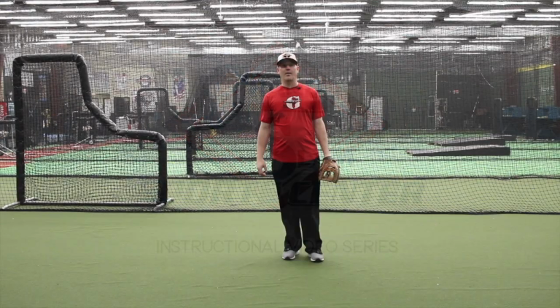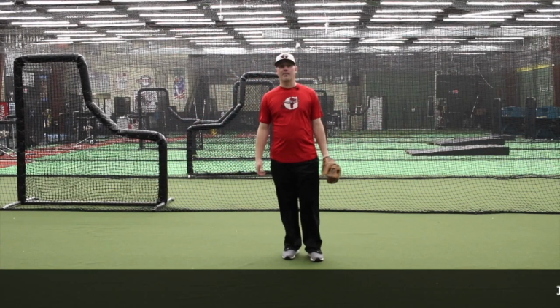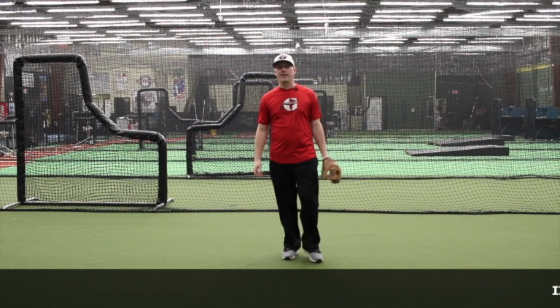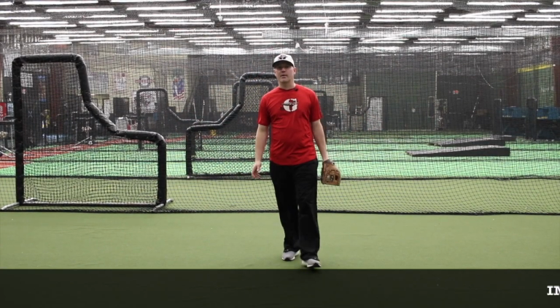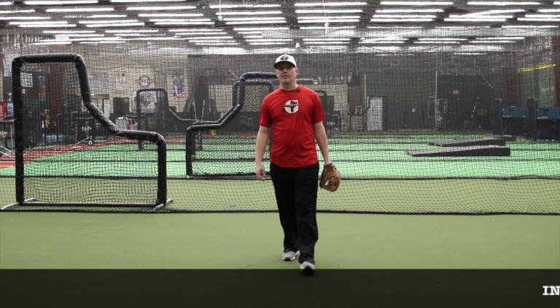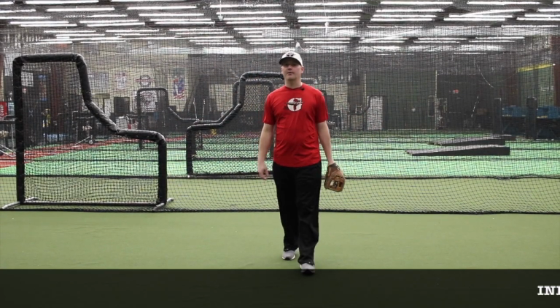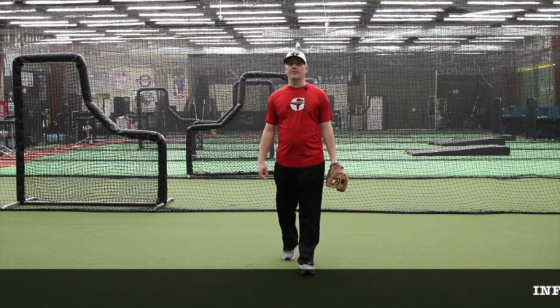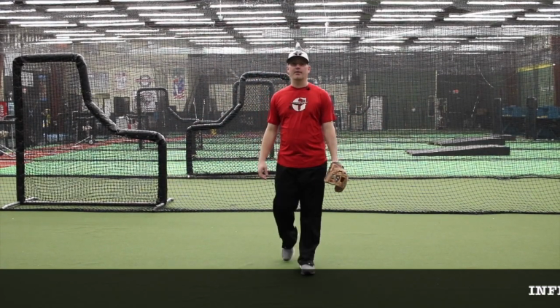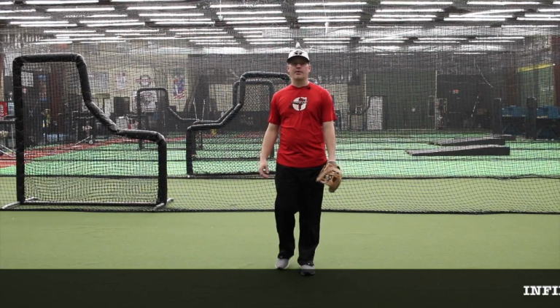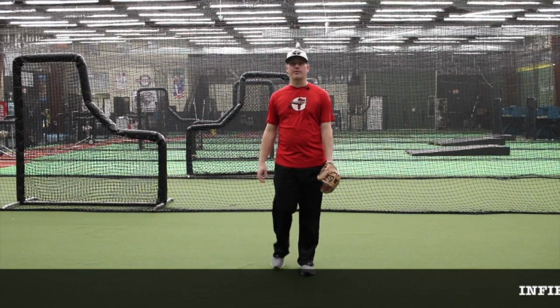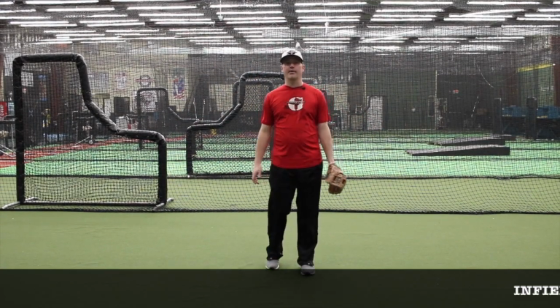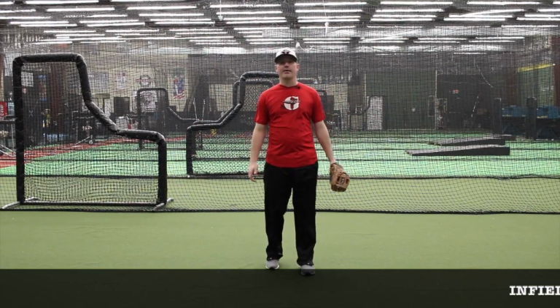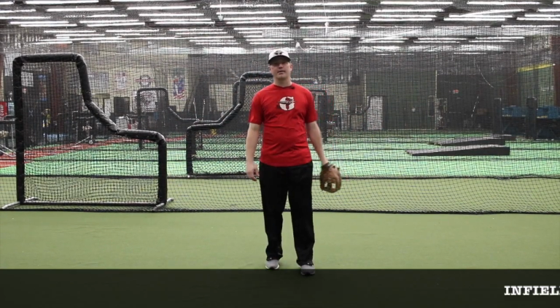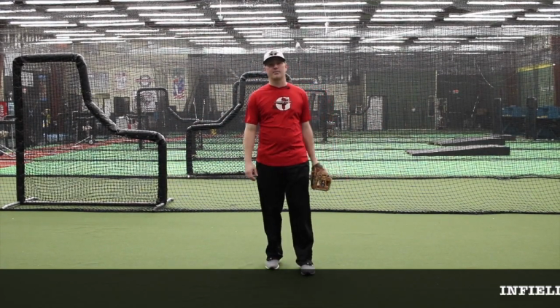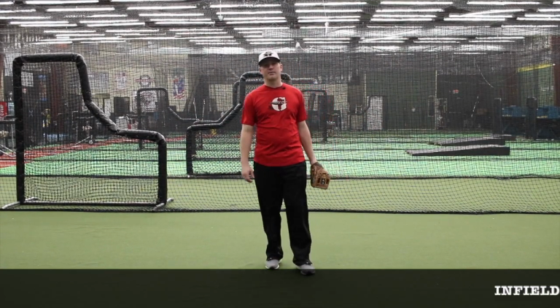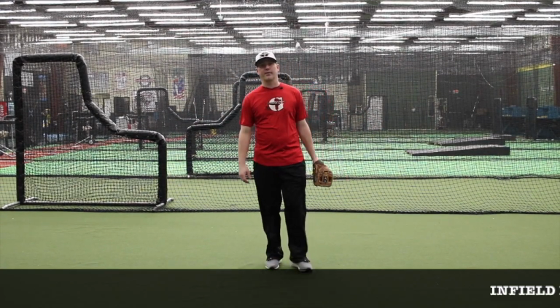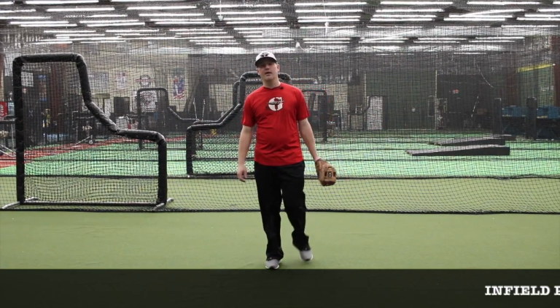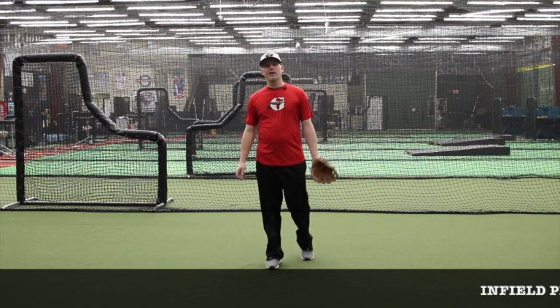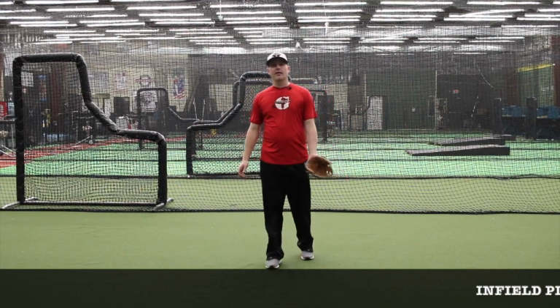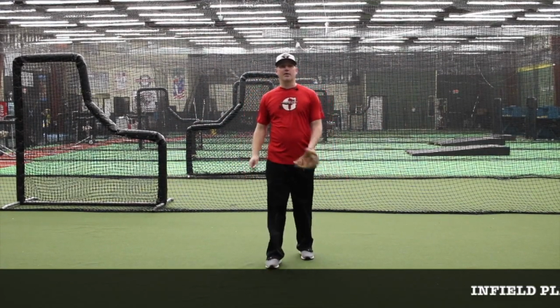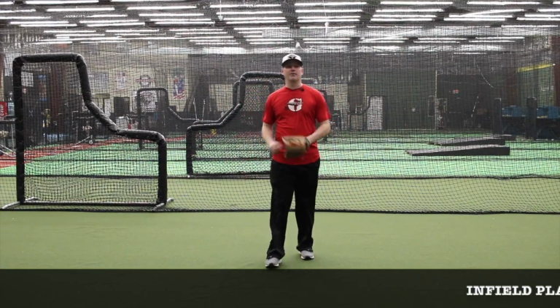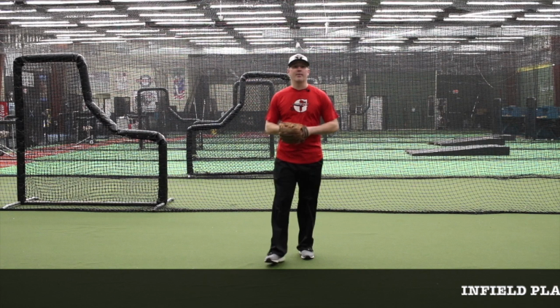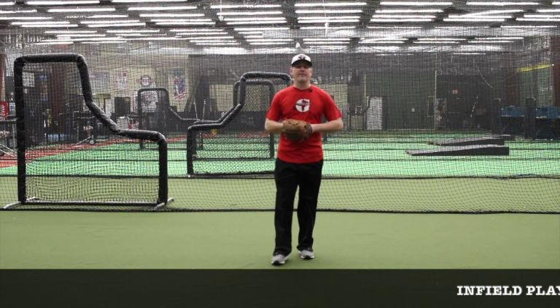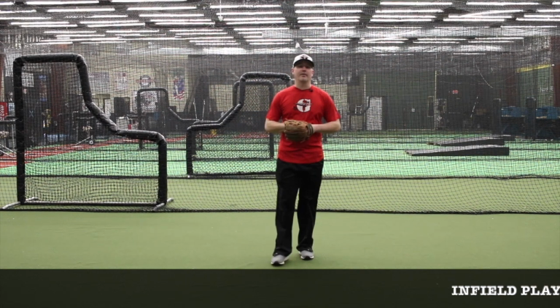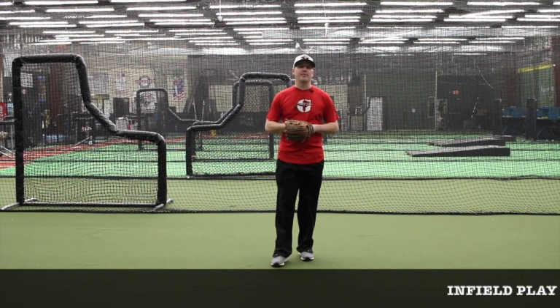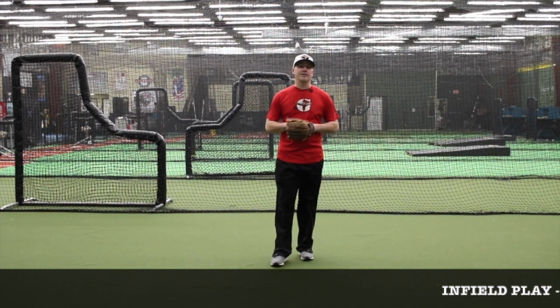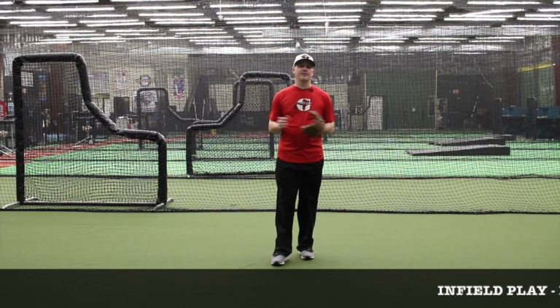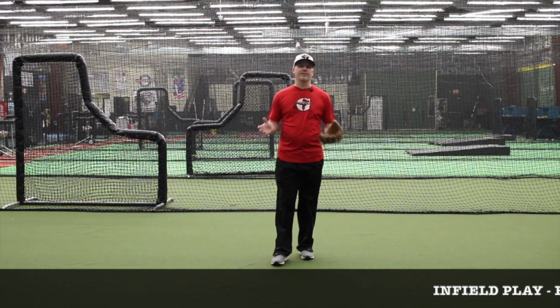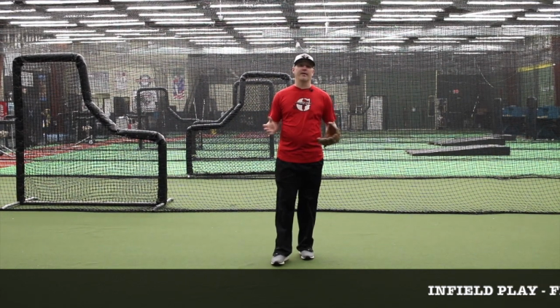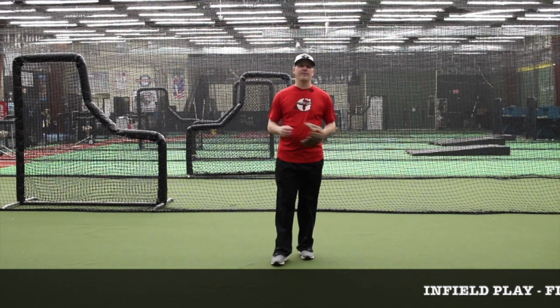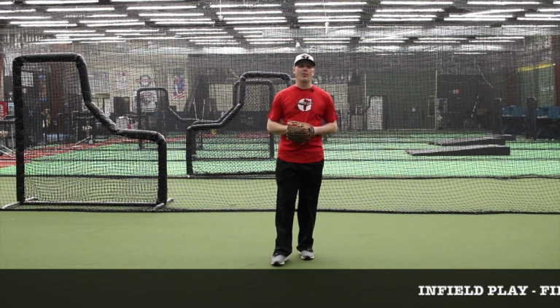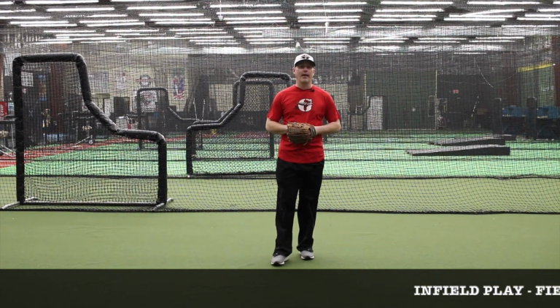My name is Wes Reinders. I'm an instructor here at Grand Slam Sports Center. I'm going to talk to you about fielding position for infield play.